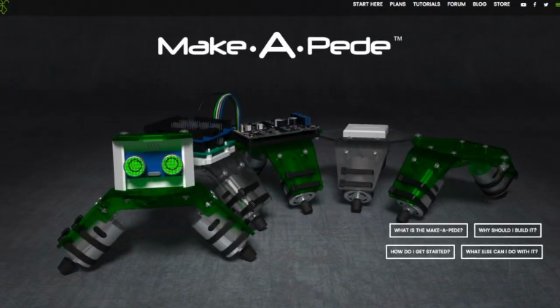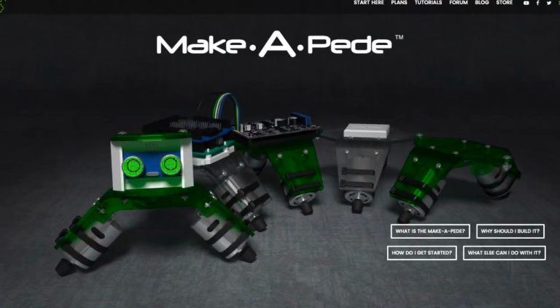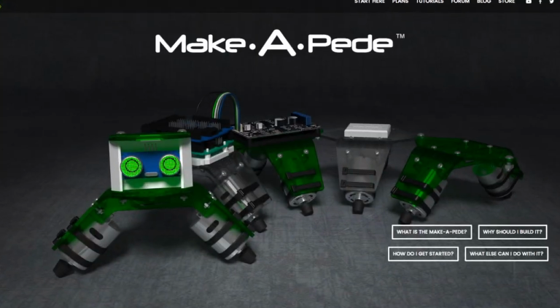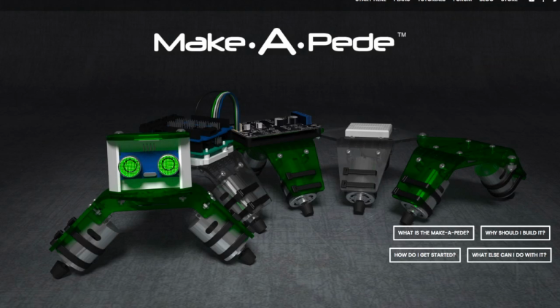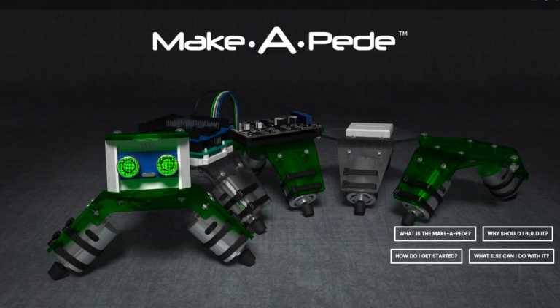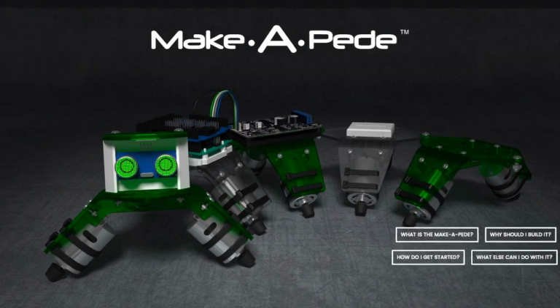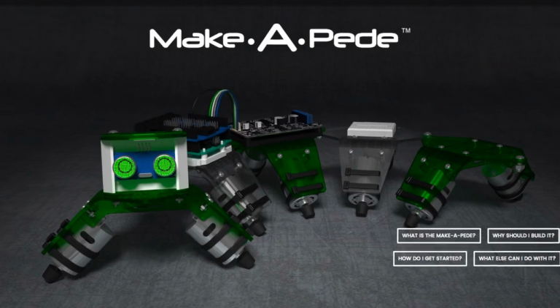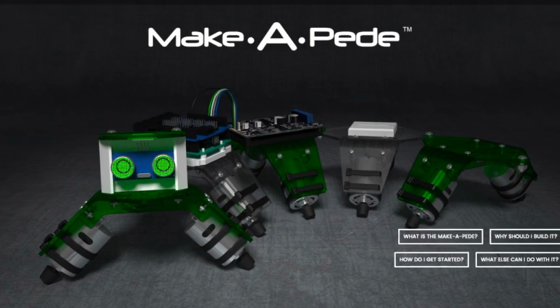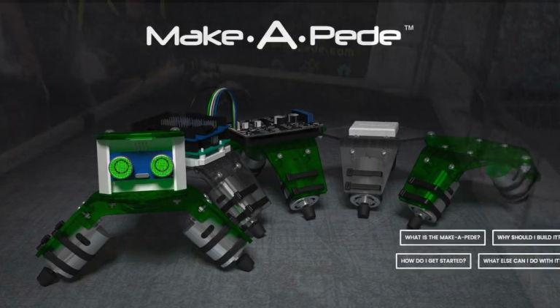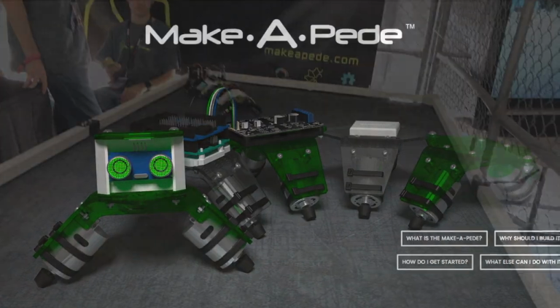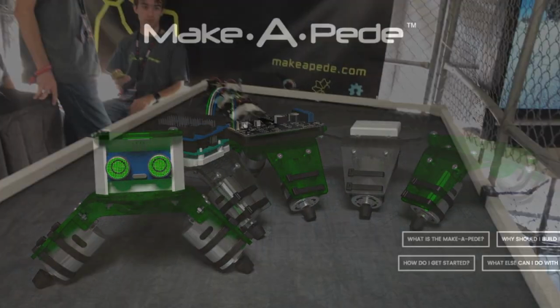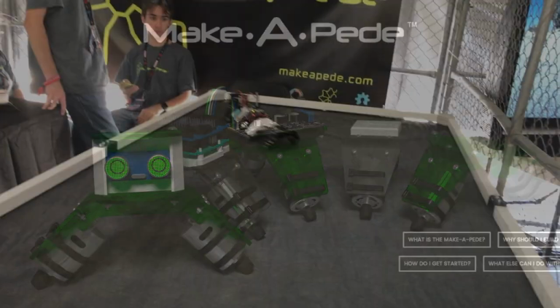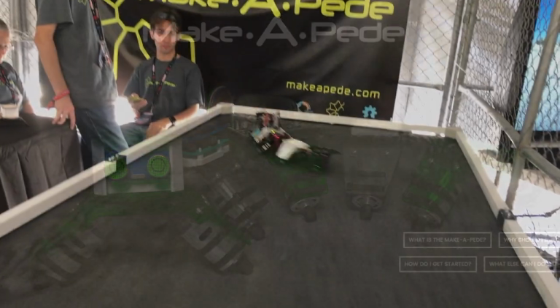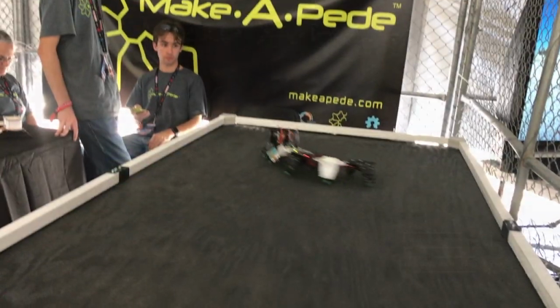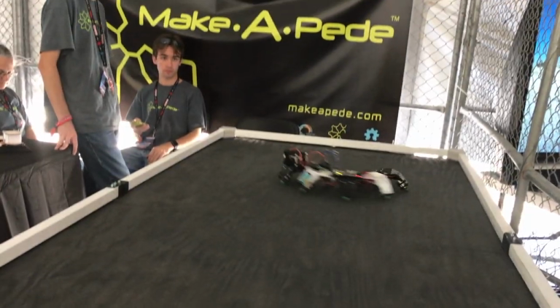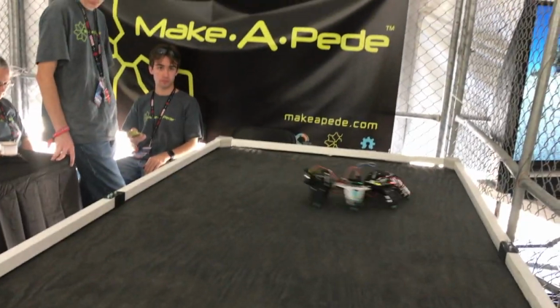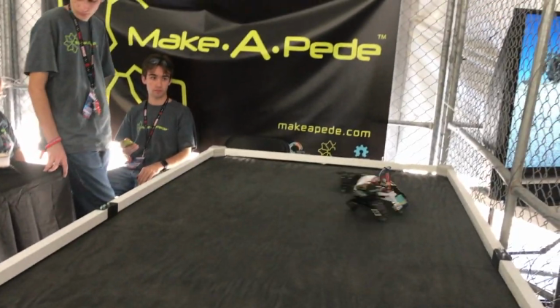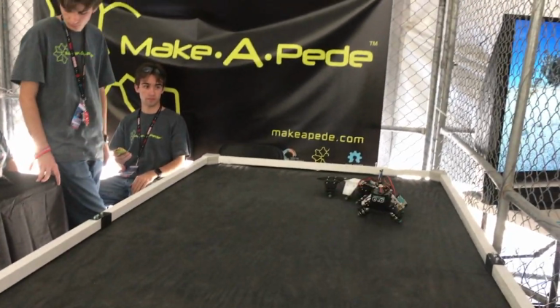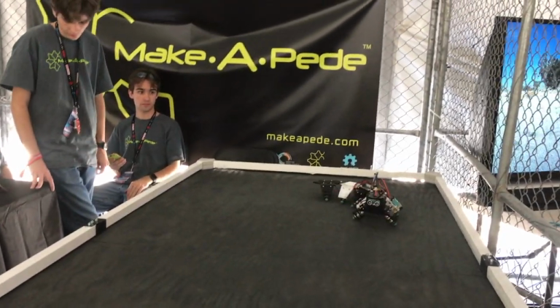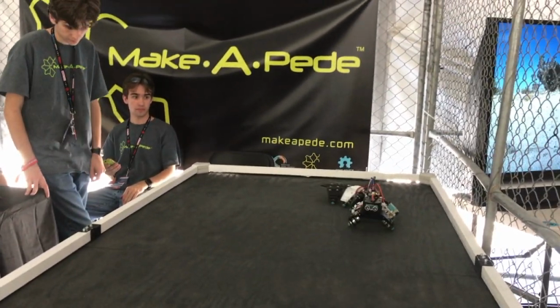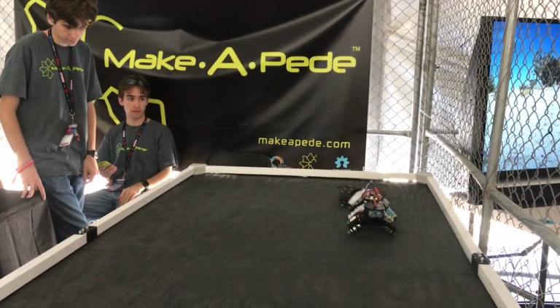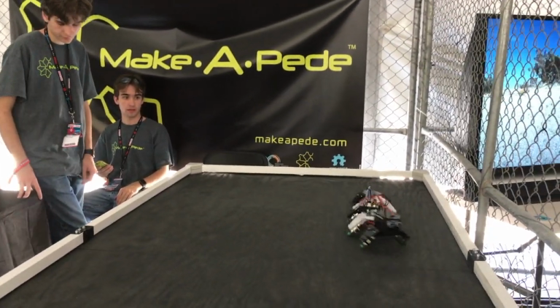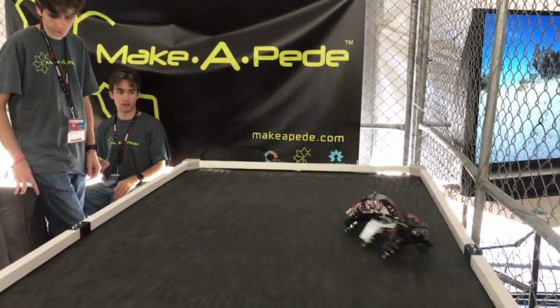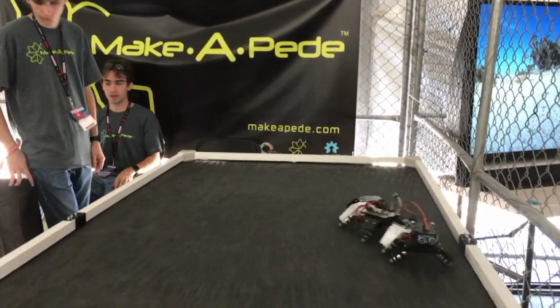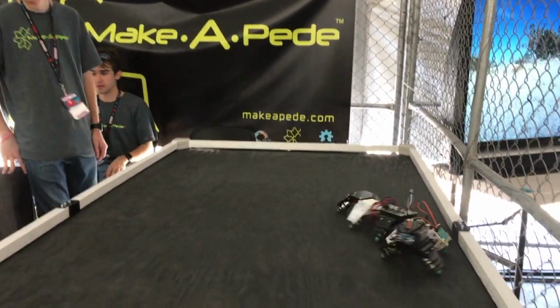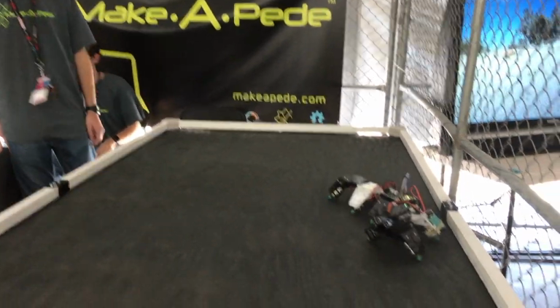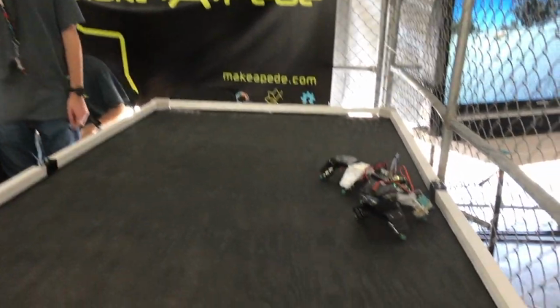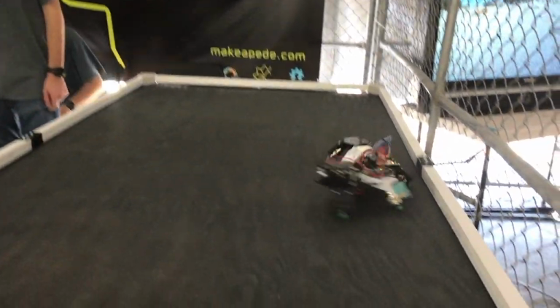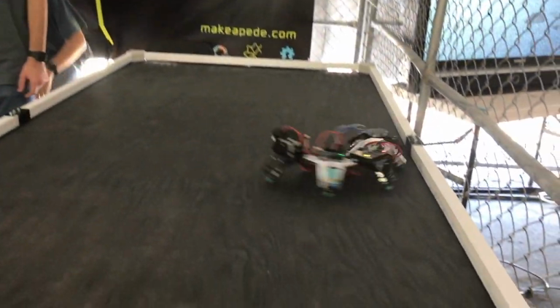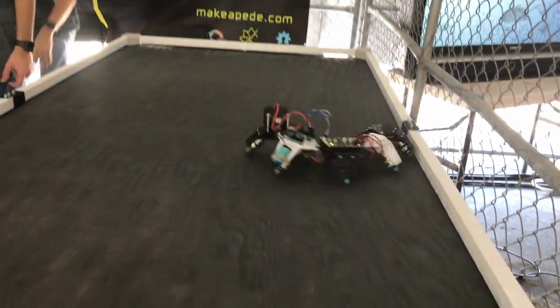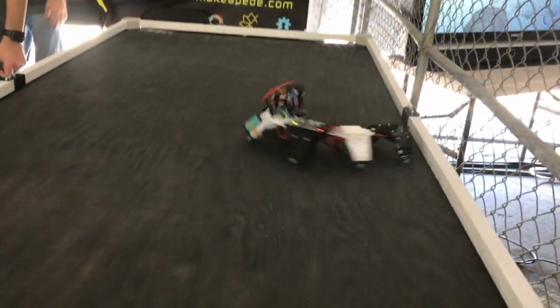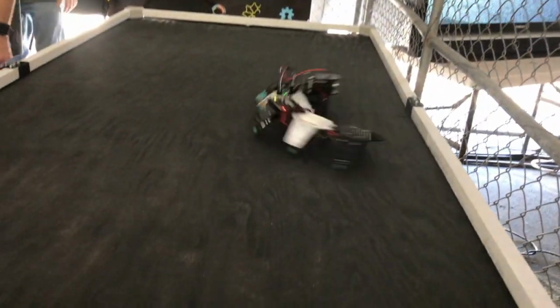Makeapede is a modular system that's coming up soon. They have a spot on their website where you can sign up to stay posted.